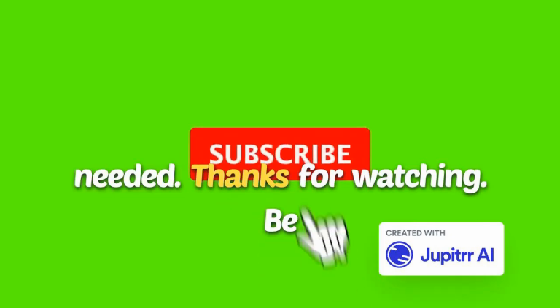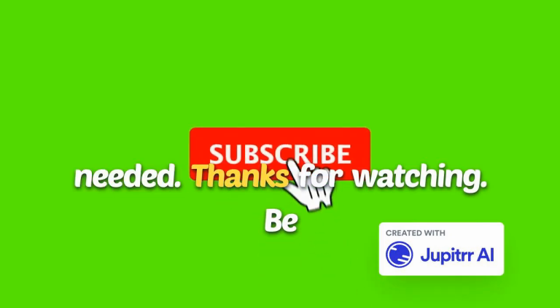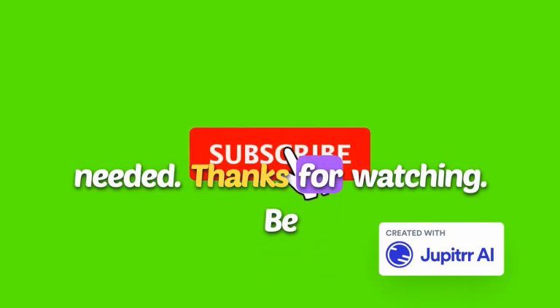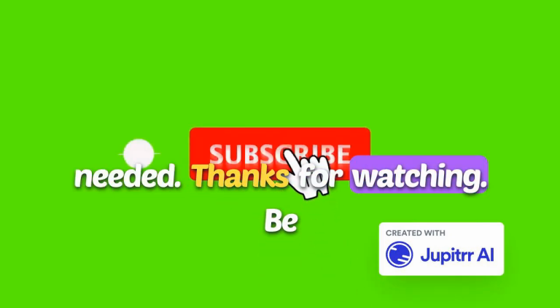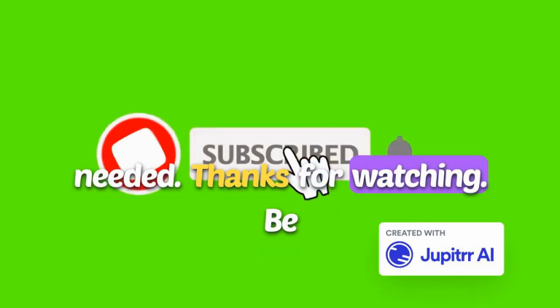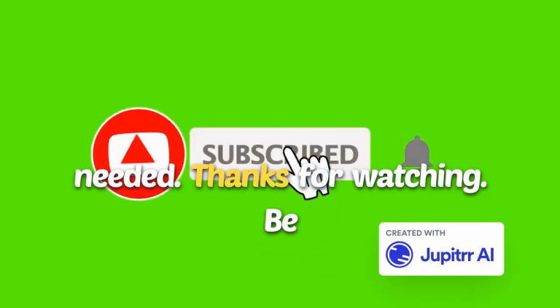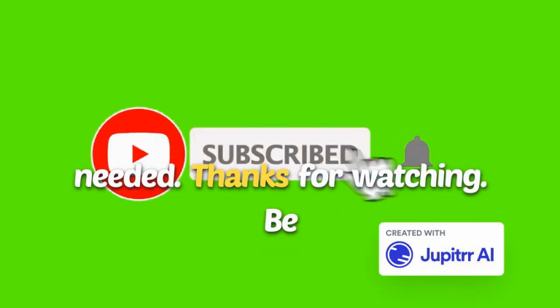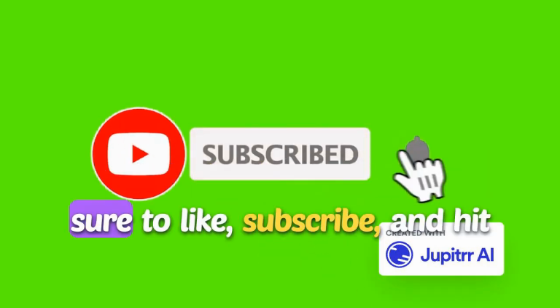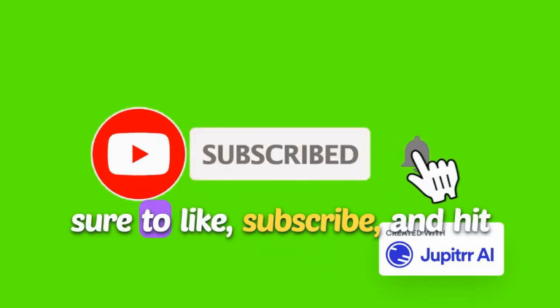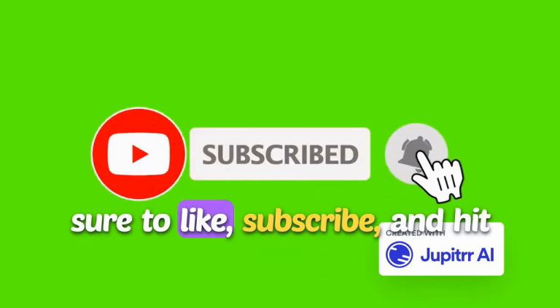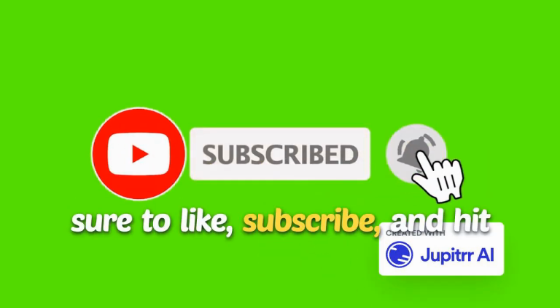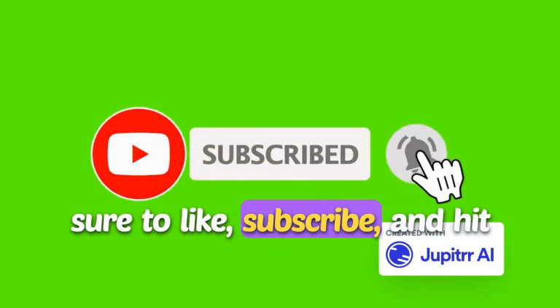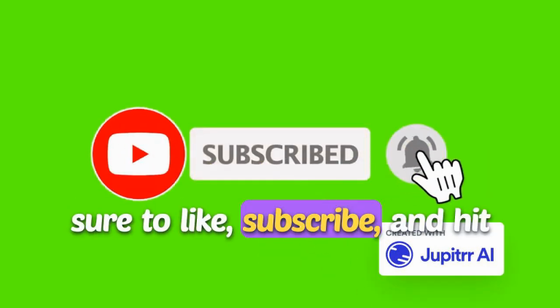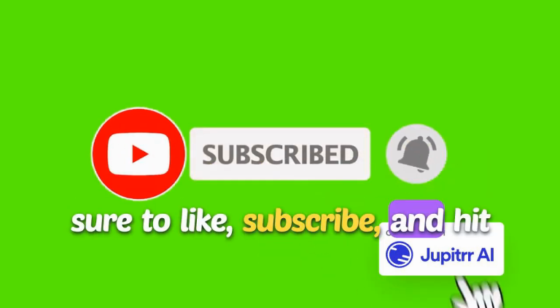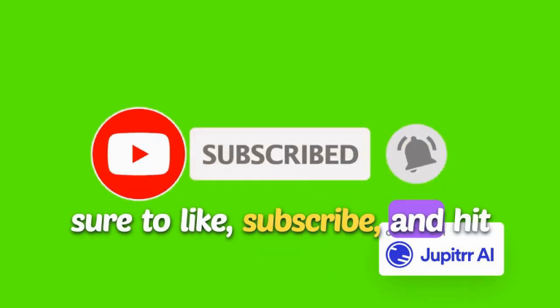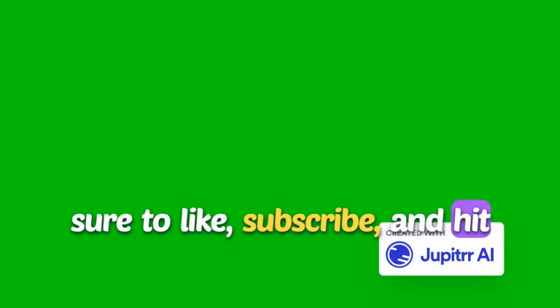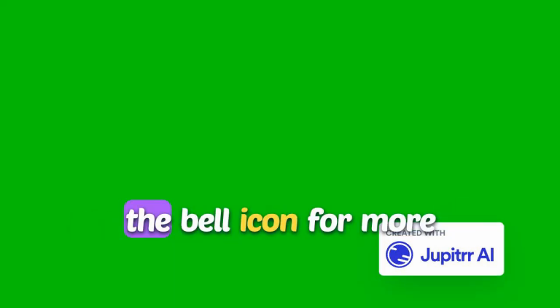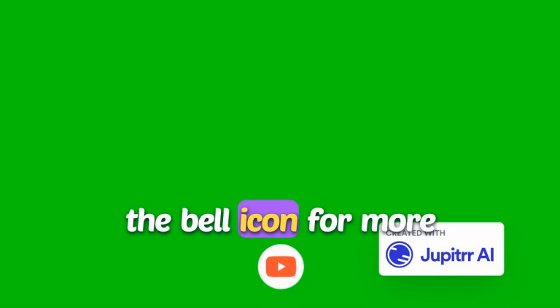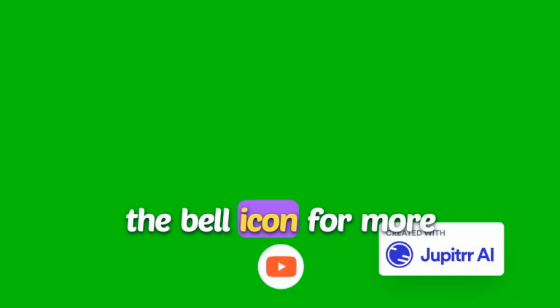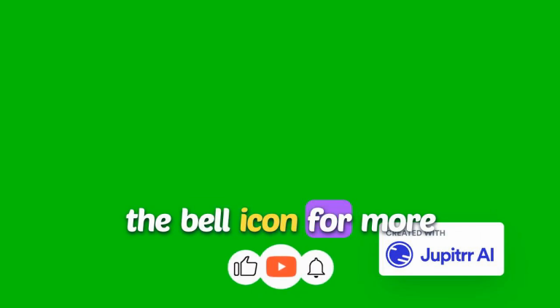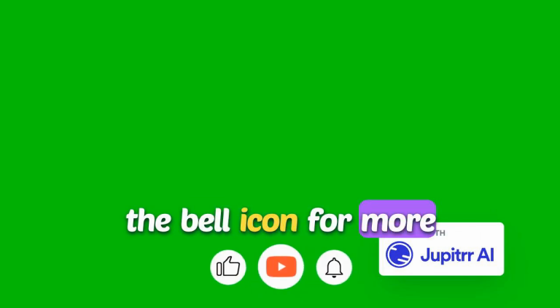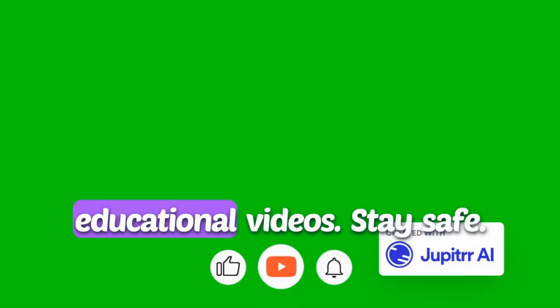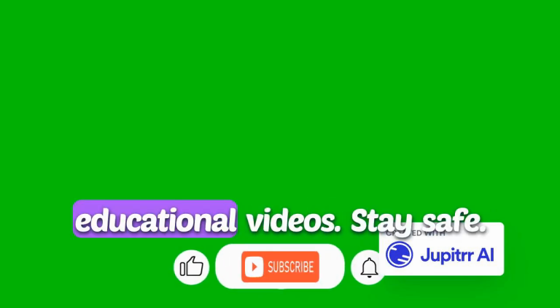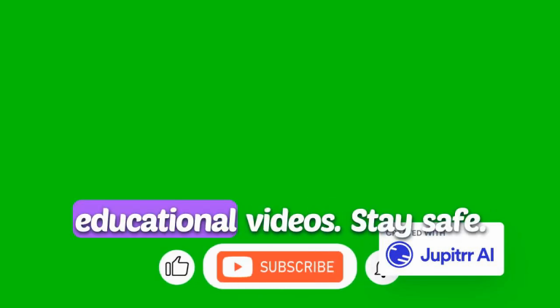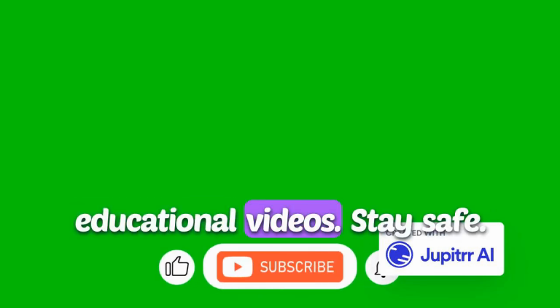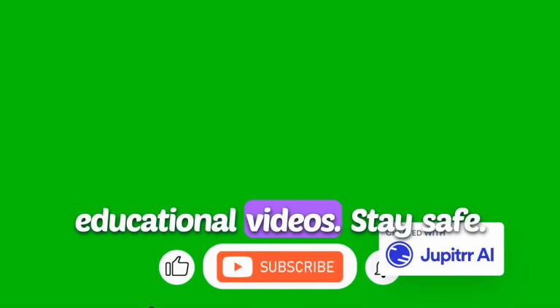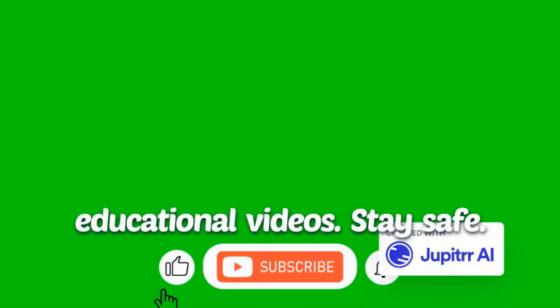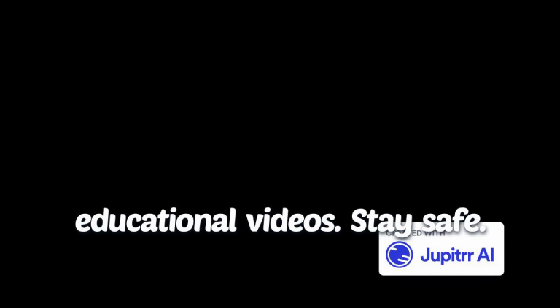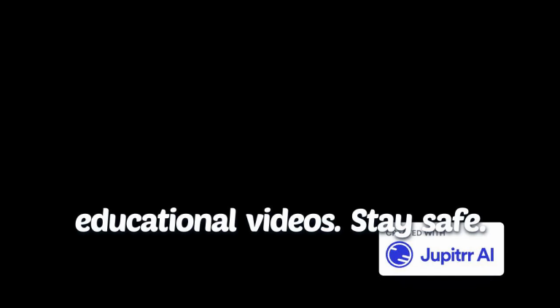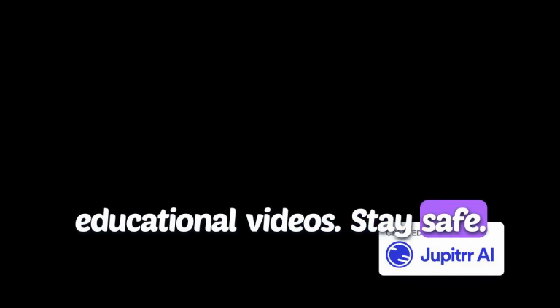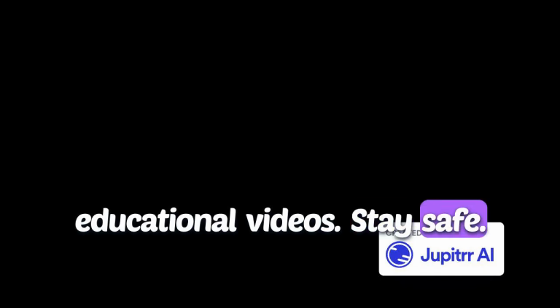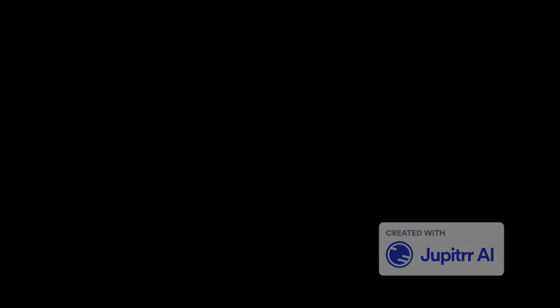Thanks for watching. Be sure to like, subscribe, and hit the bell icon for more educational videos. Stay safe.